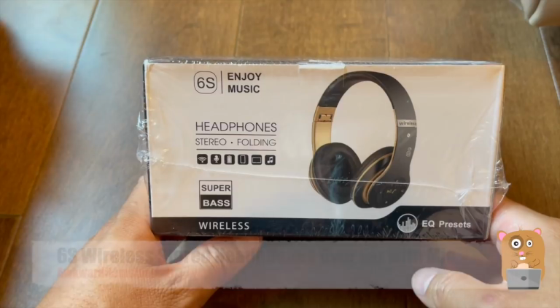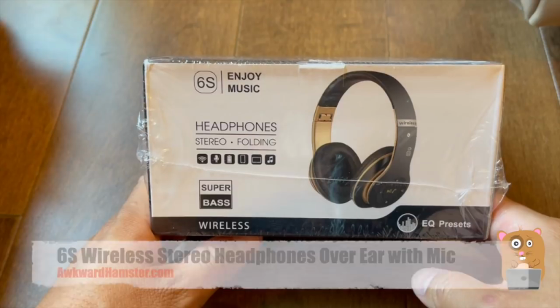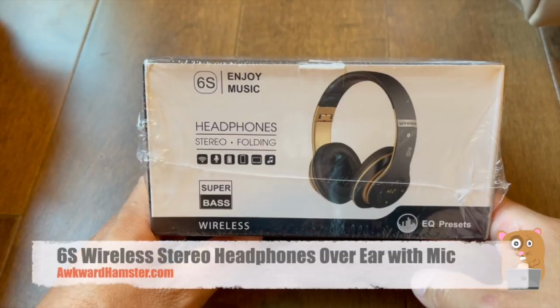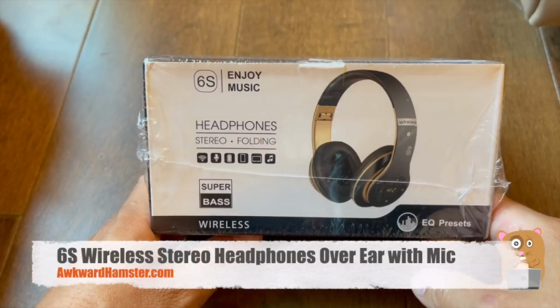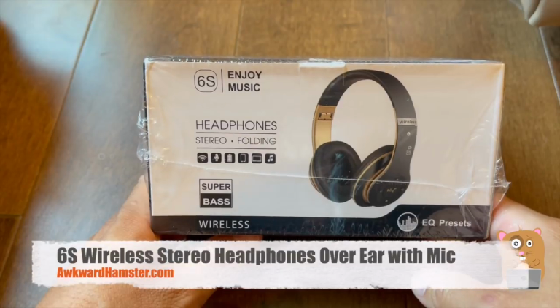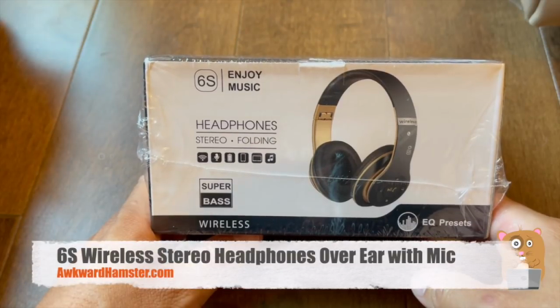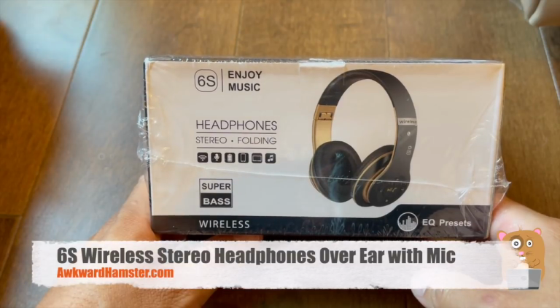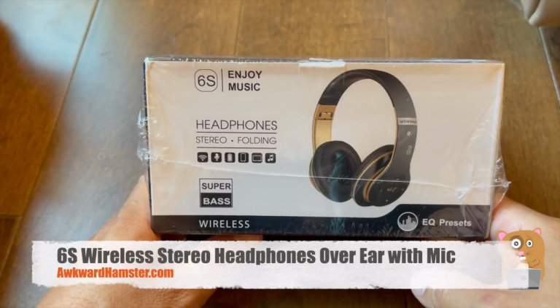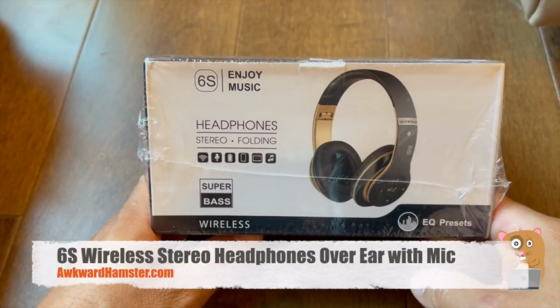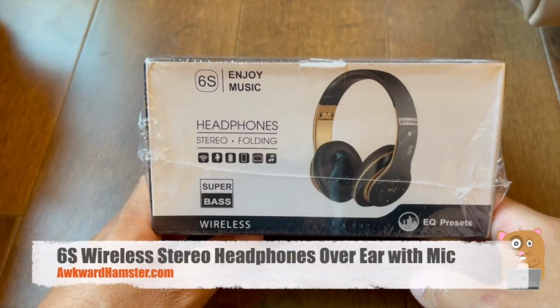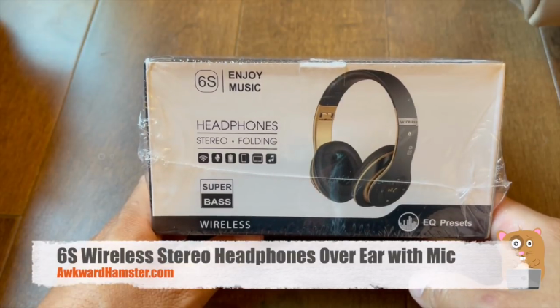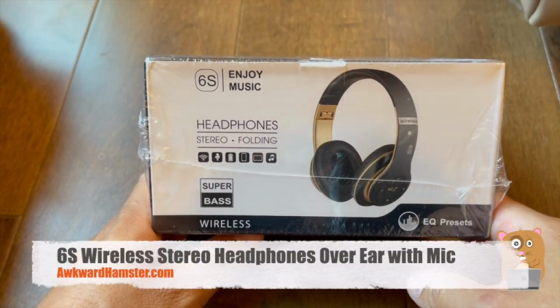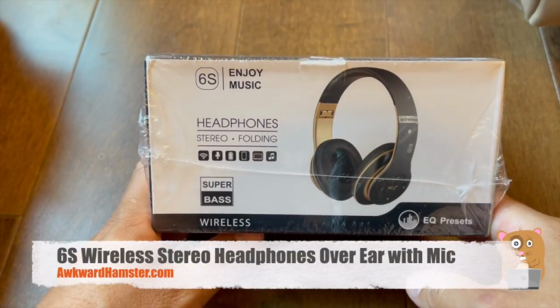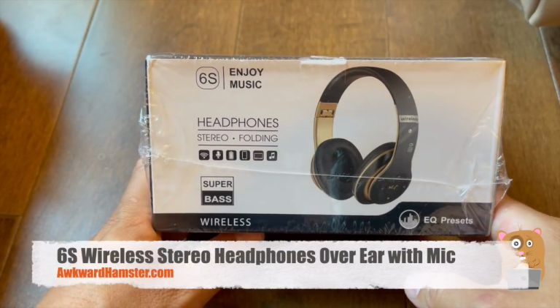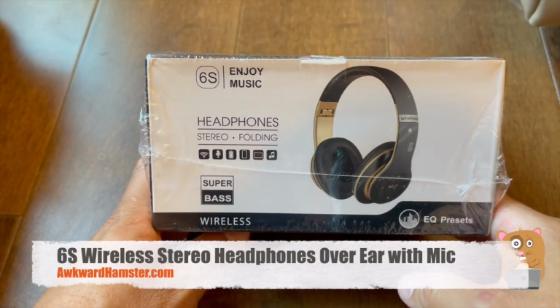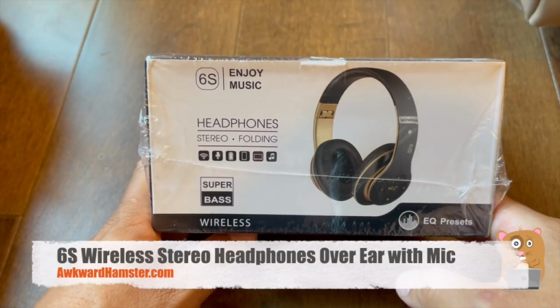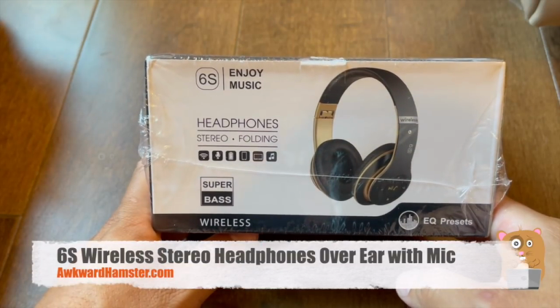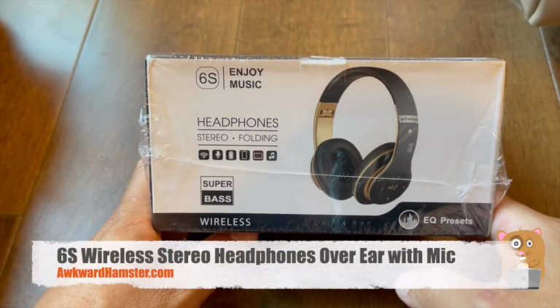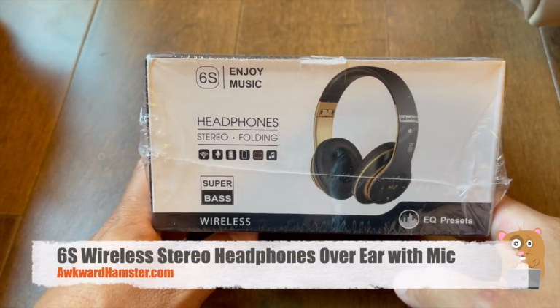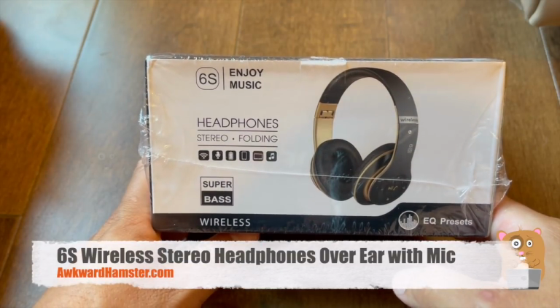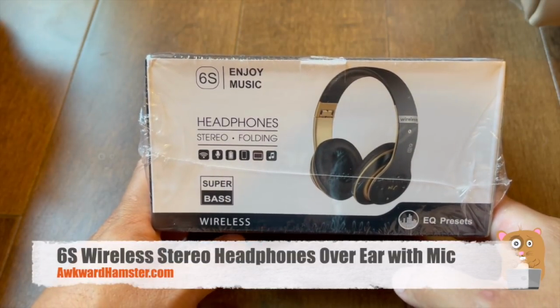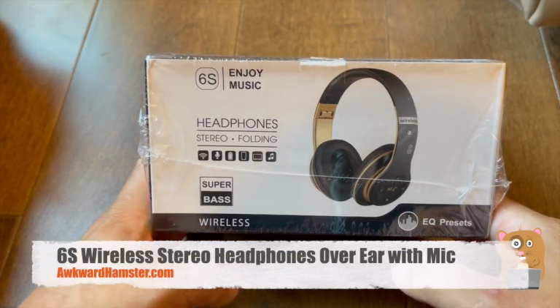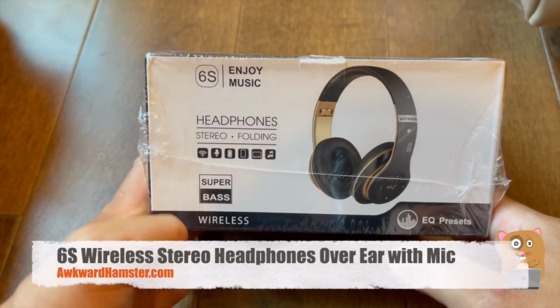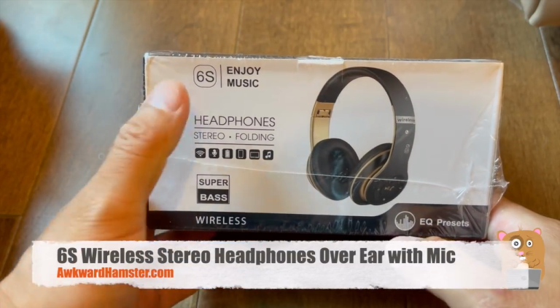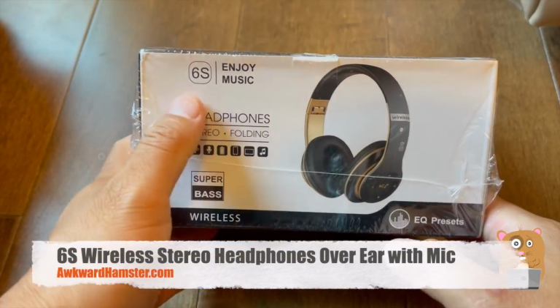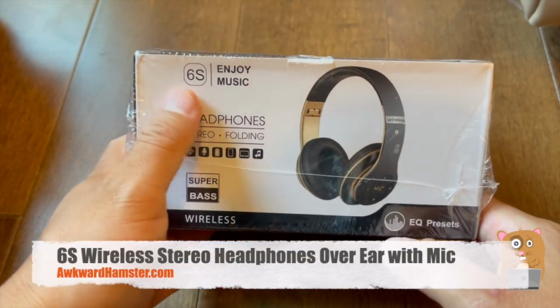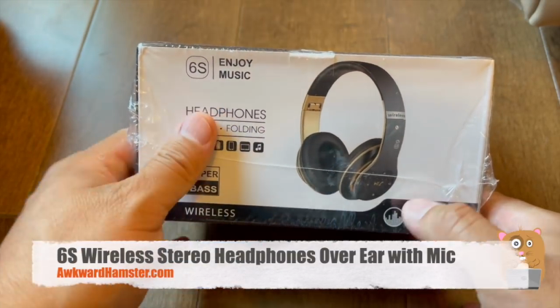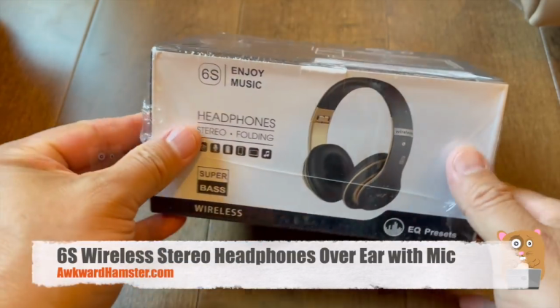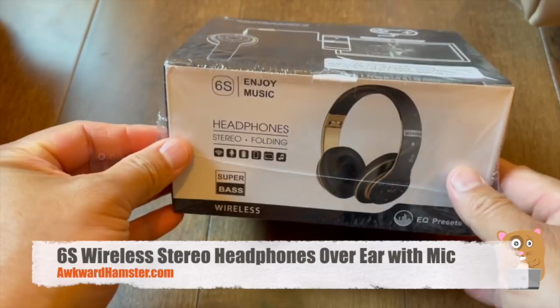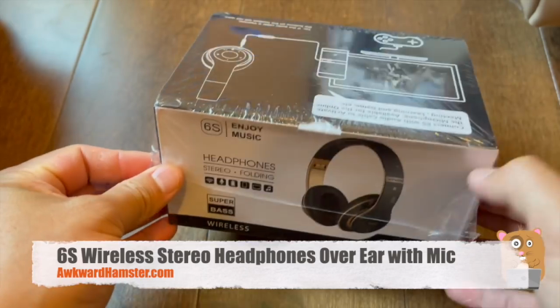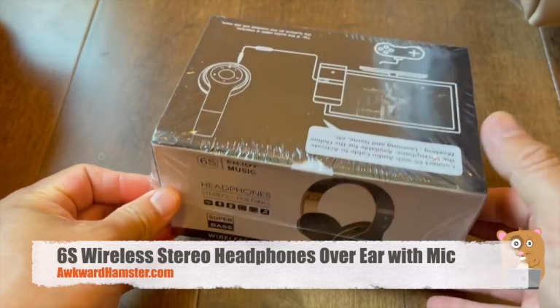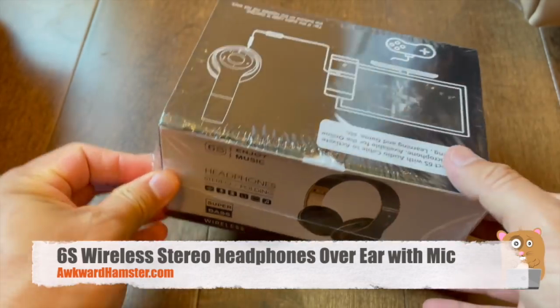Hi, welcome to Awkward Amster. Today we'll be taking a look at these wireless headphones. The model is 6S.